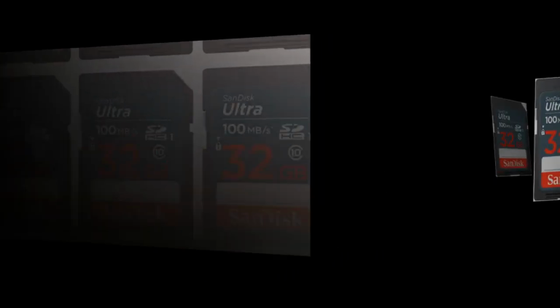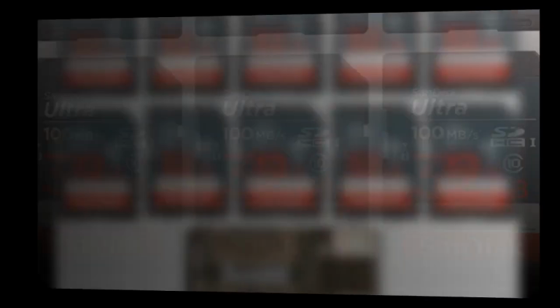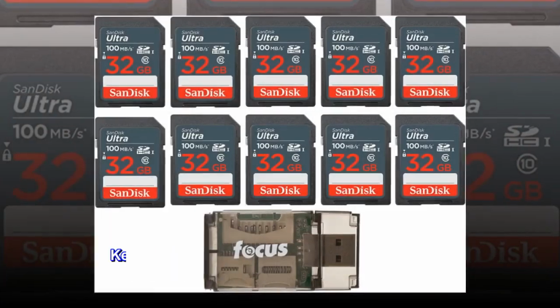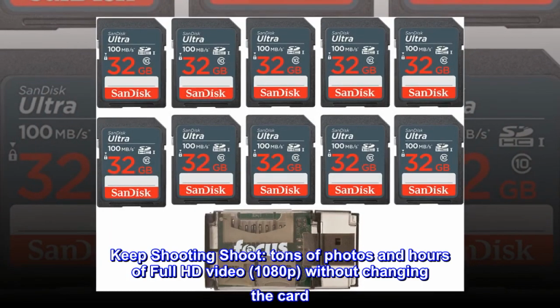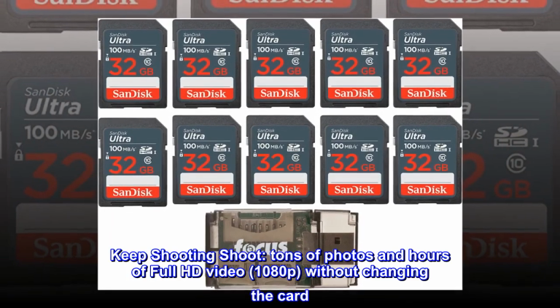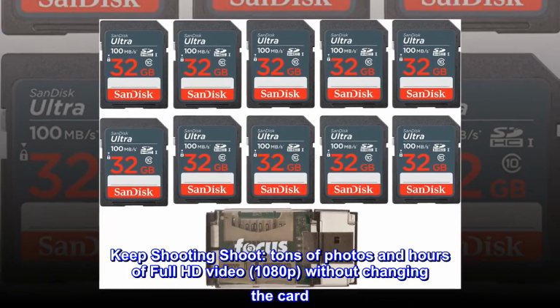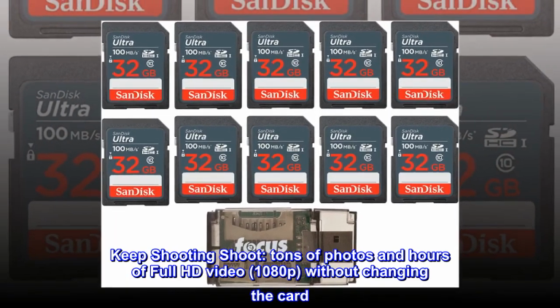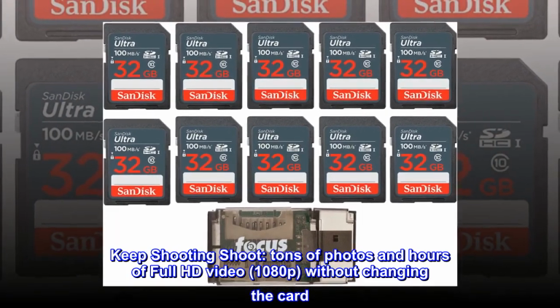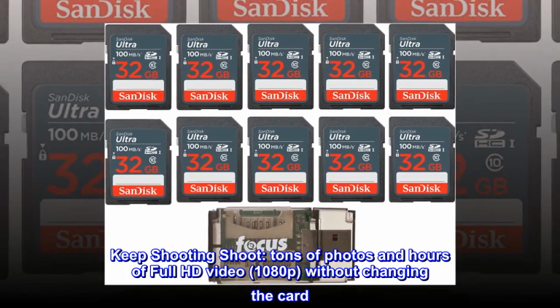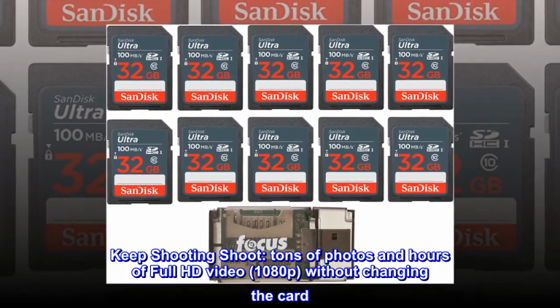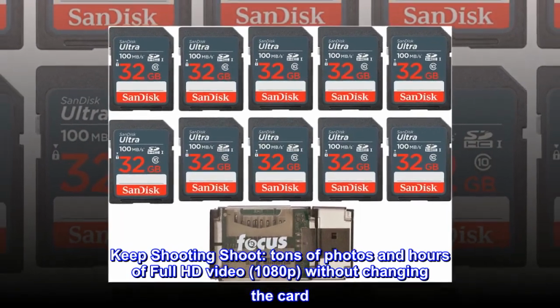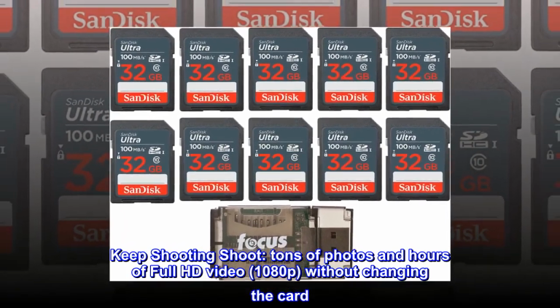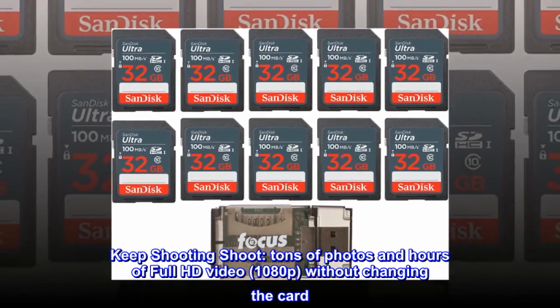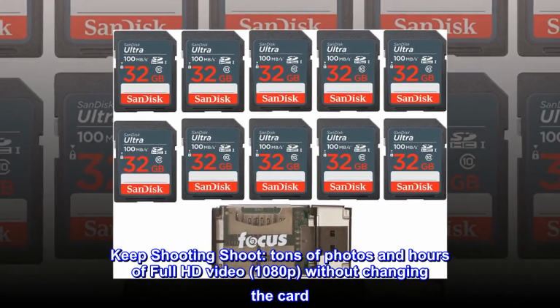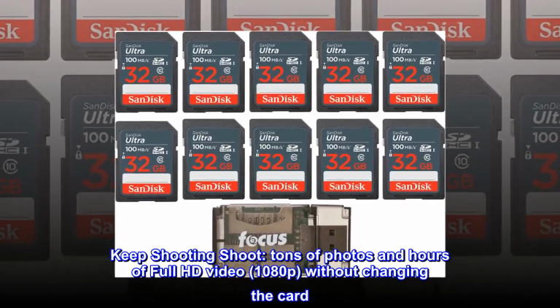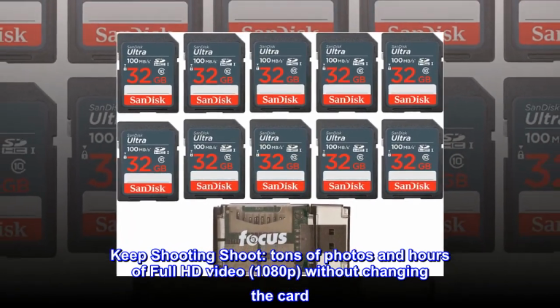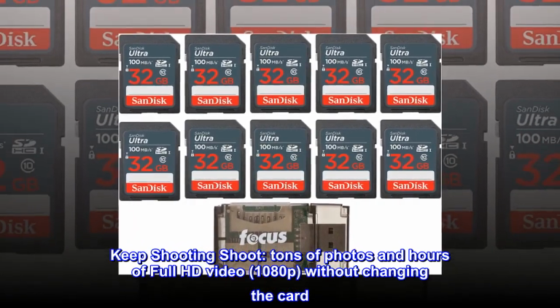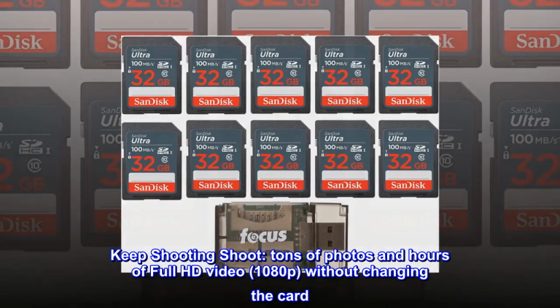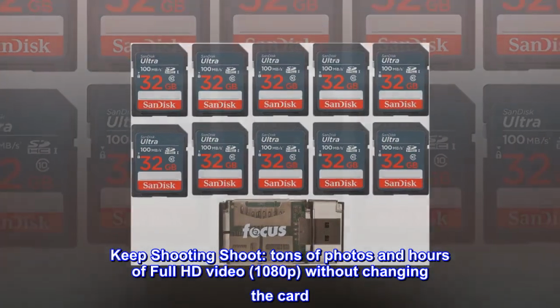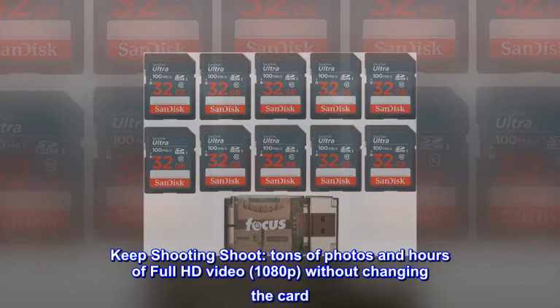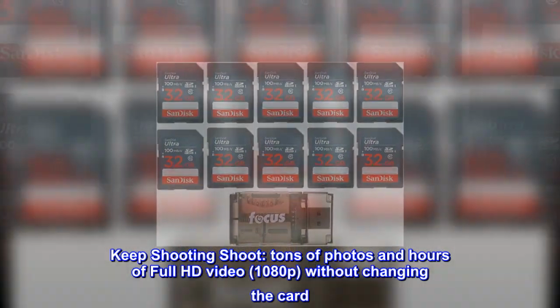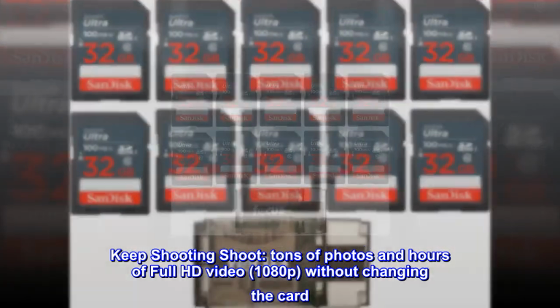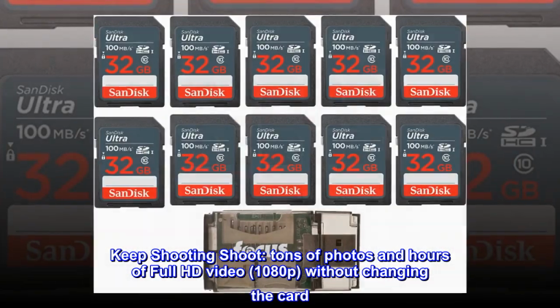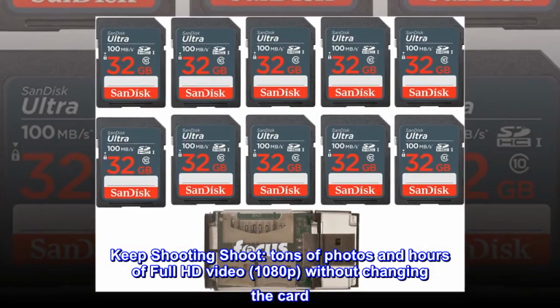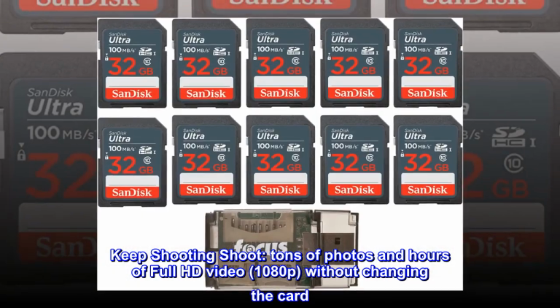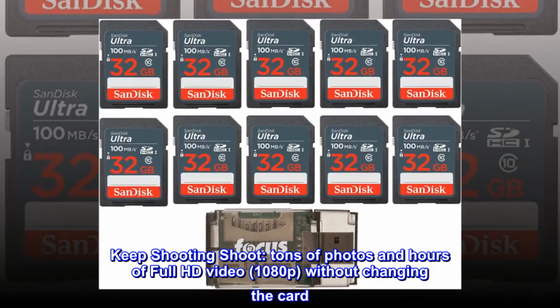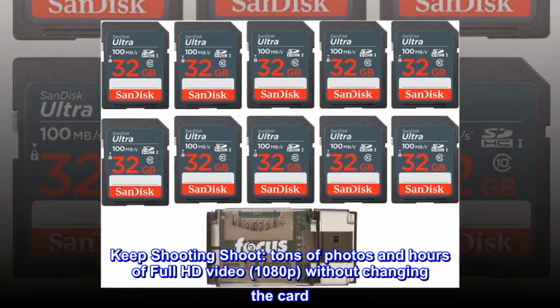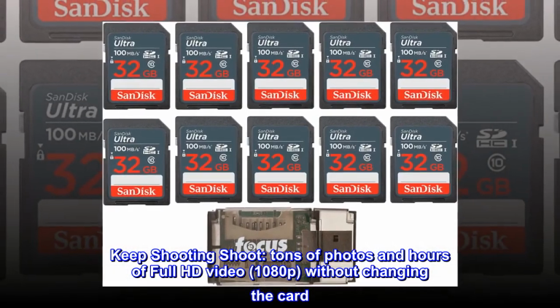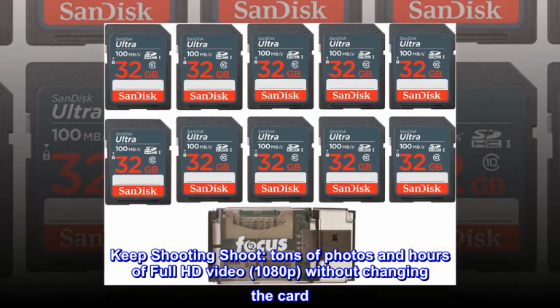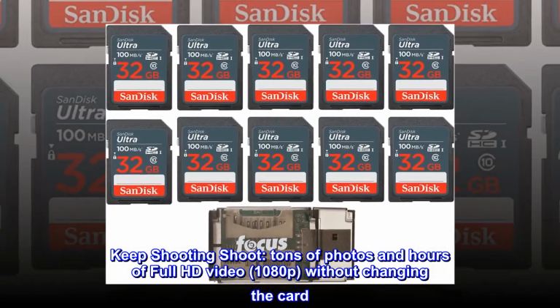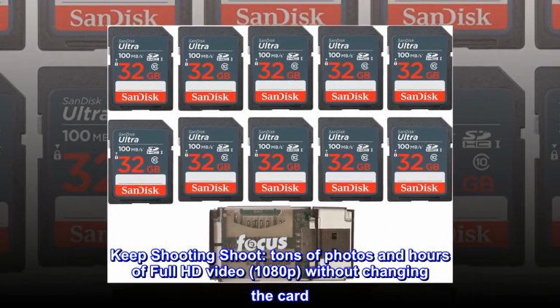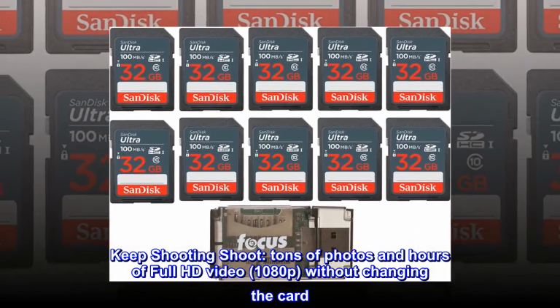Keep Shooting. Tons of photos and hours of Full HD video, 1080p, without changing the card.